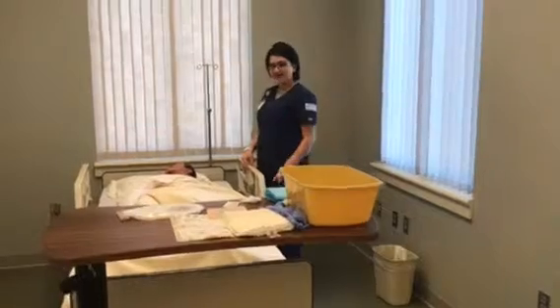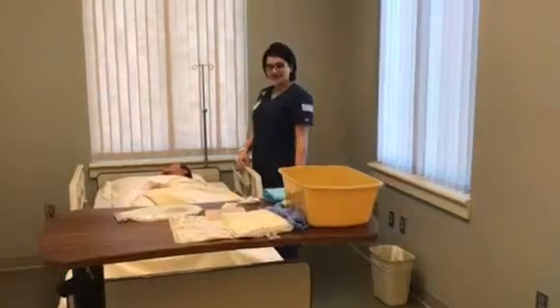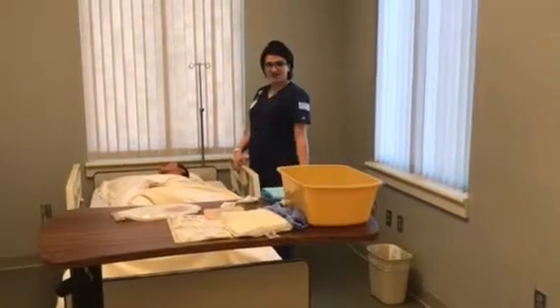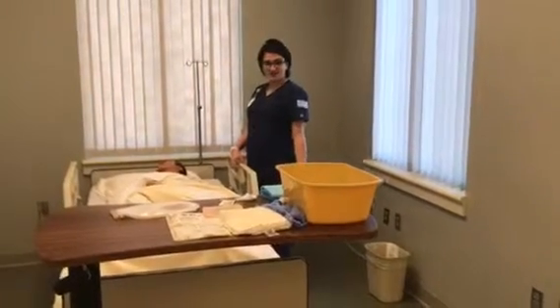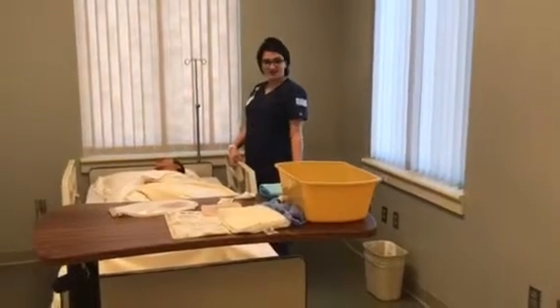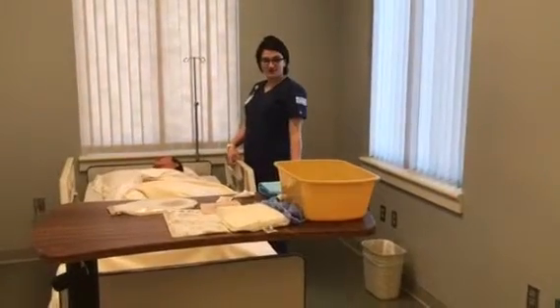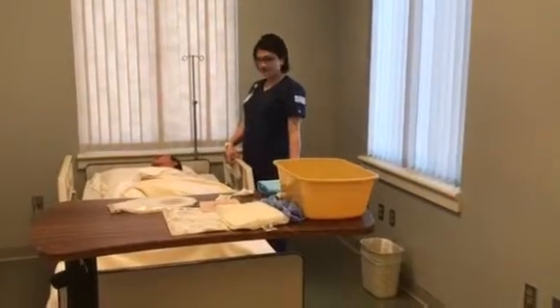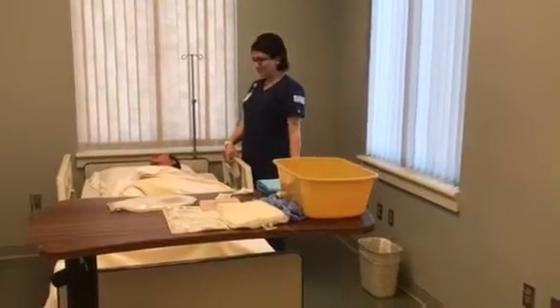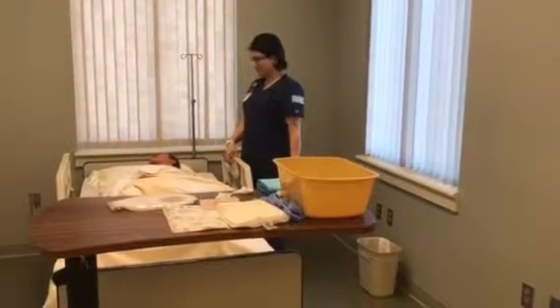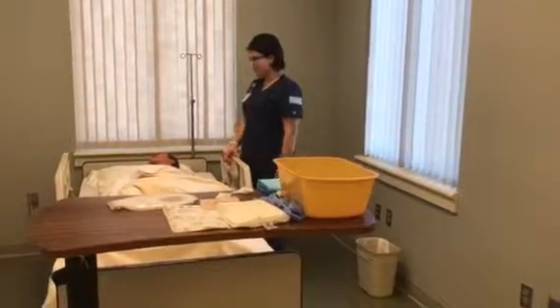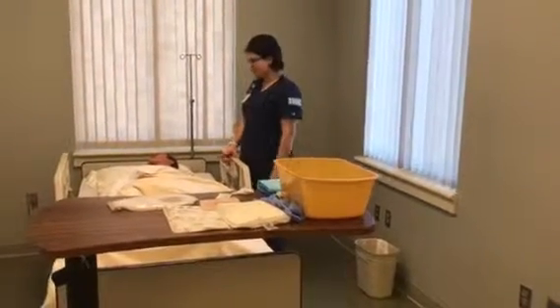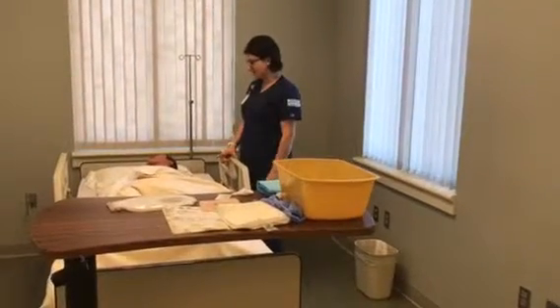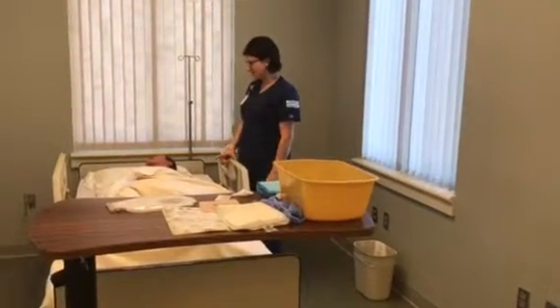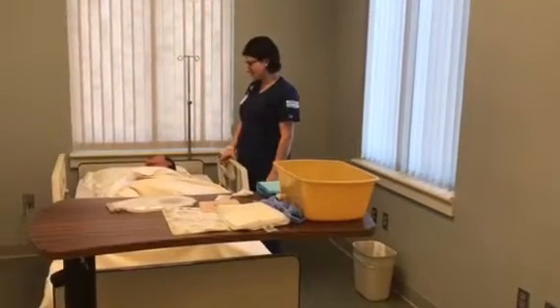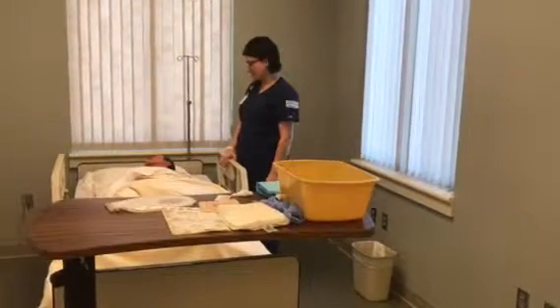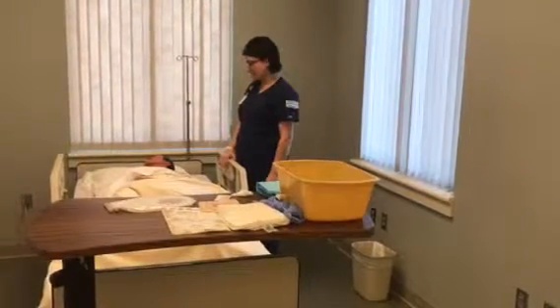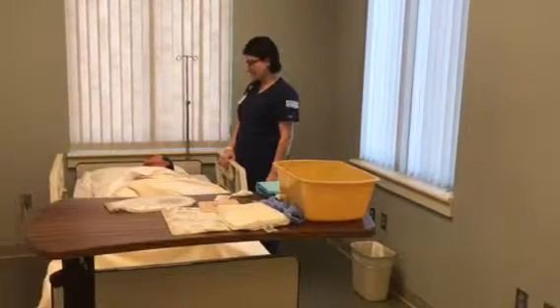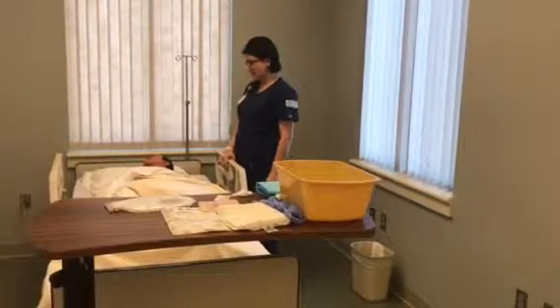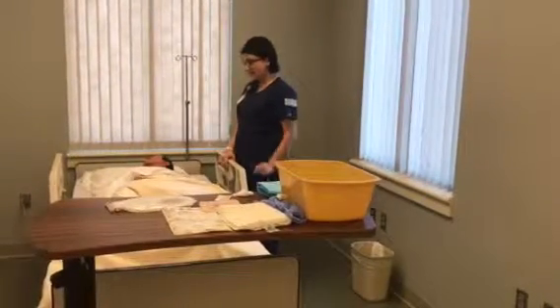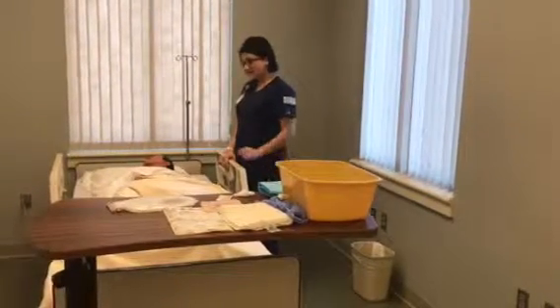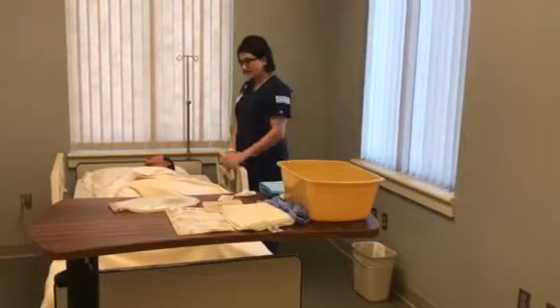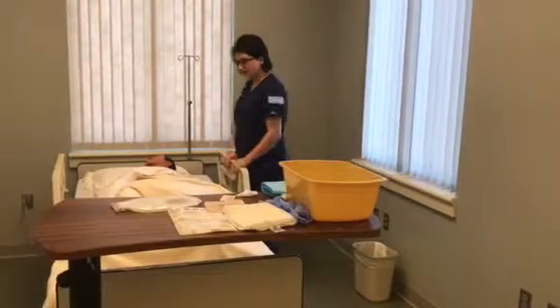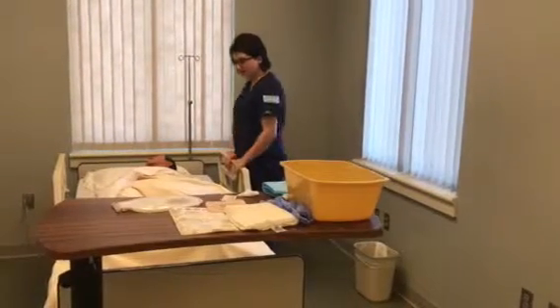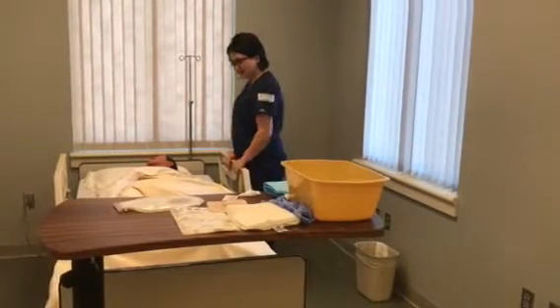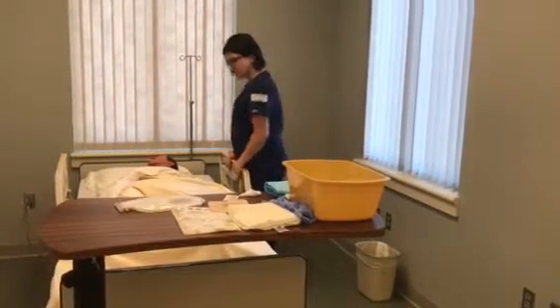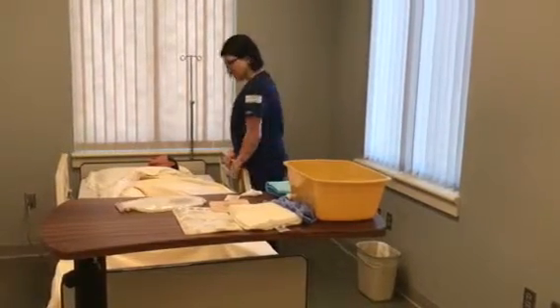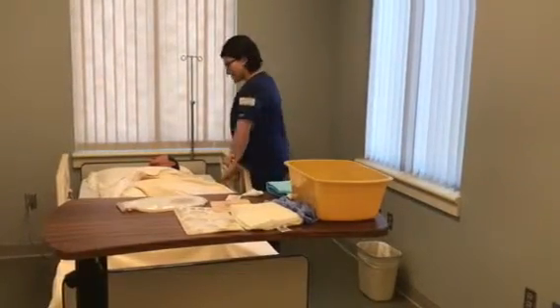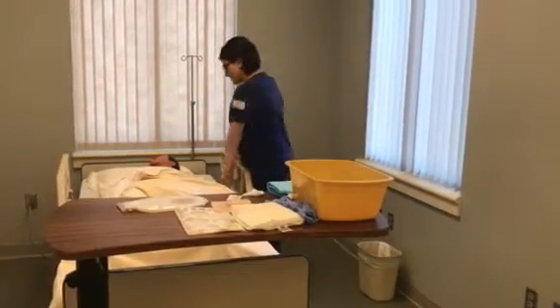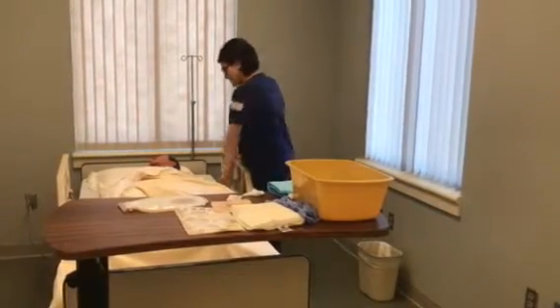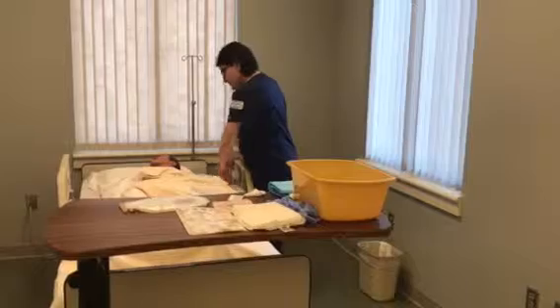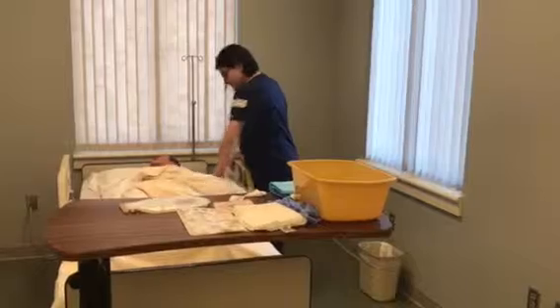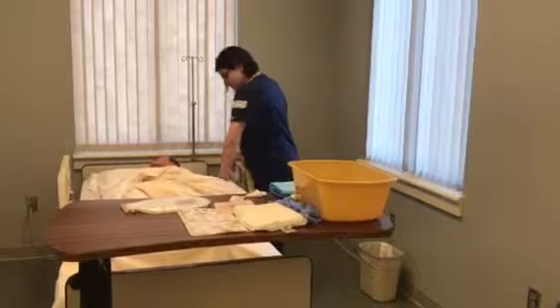I checked your orders, and we just need to change your ostomy bag. Can I get your name and date of birth, please?